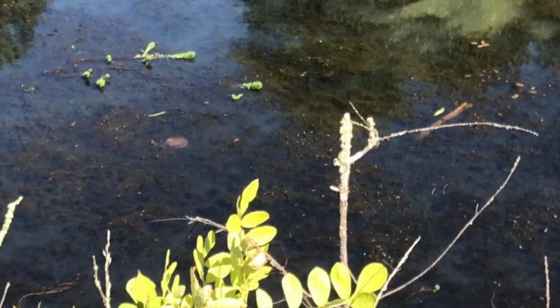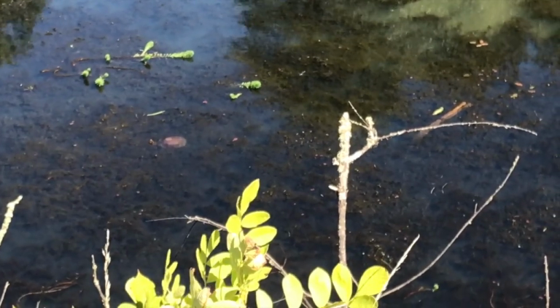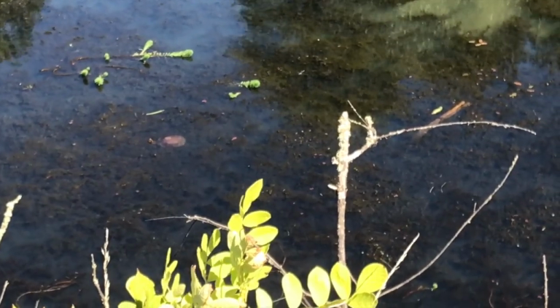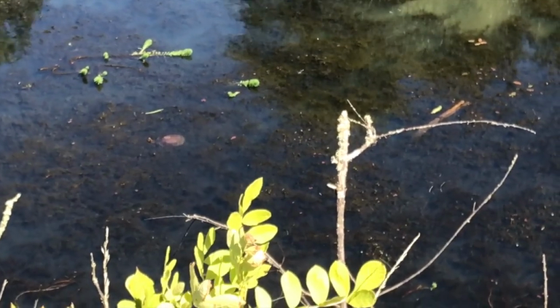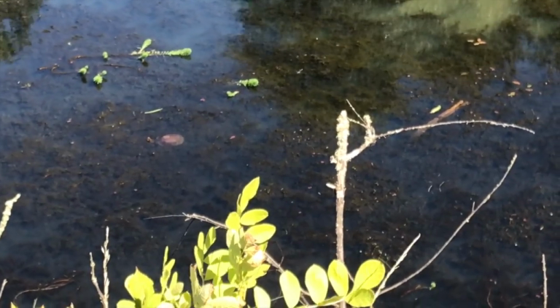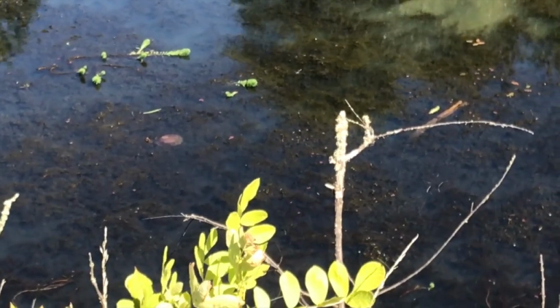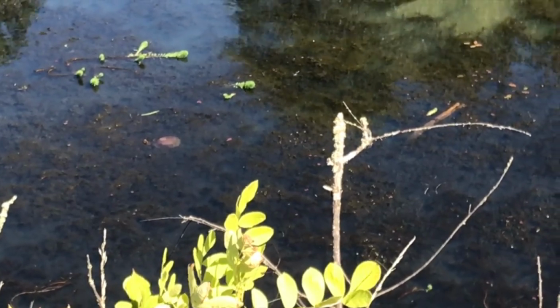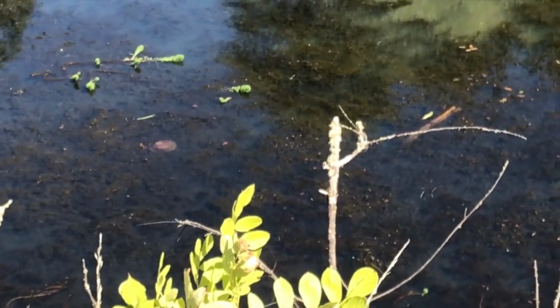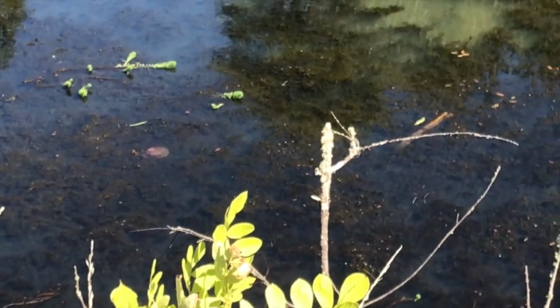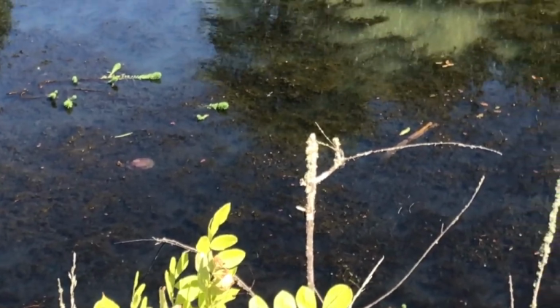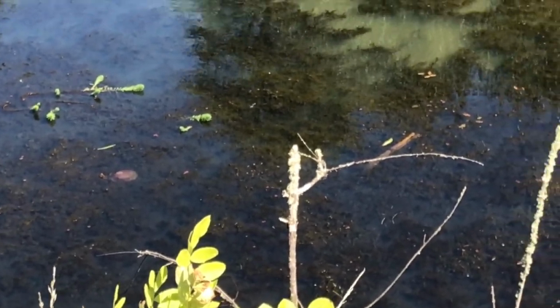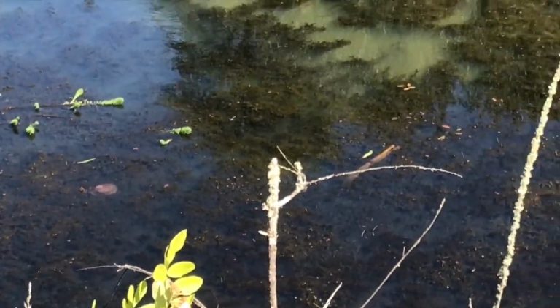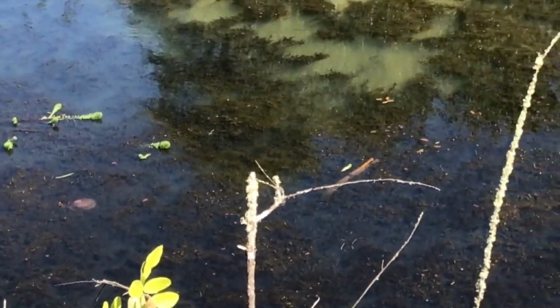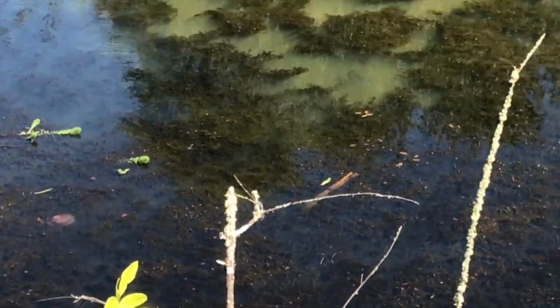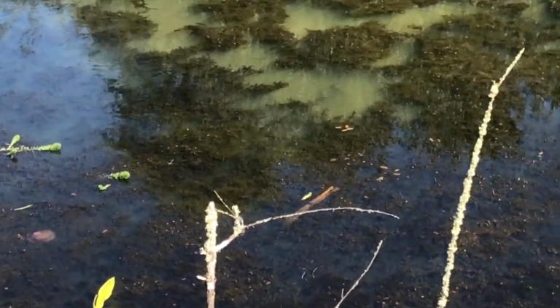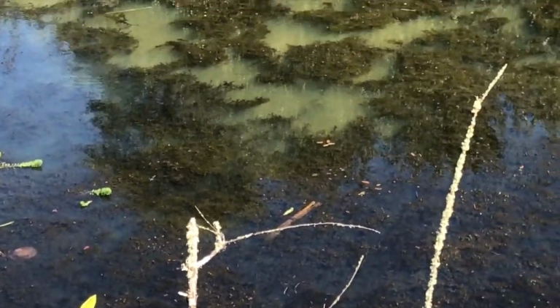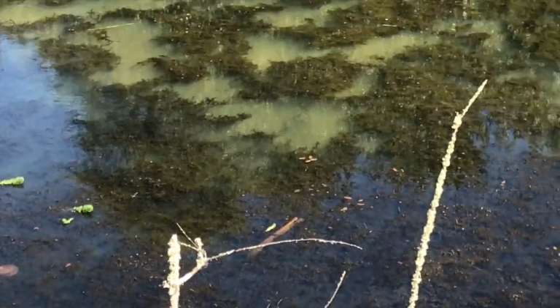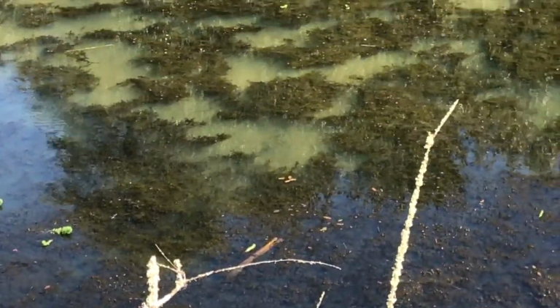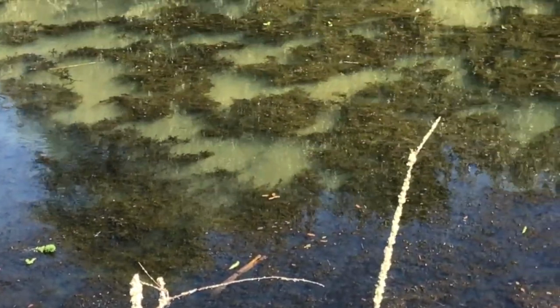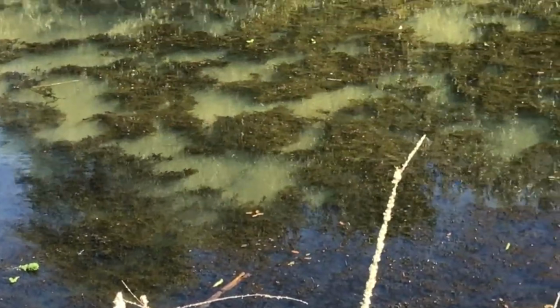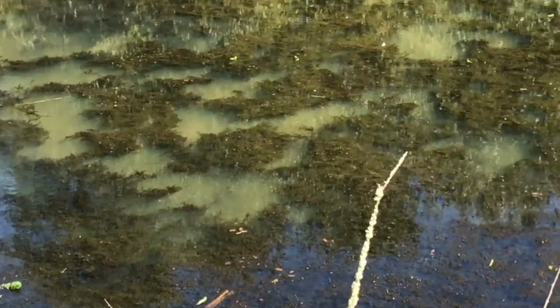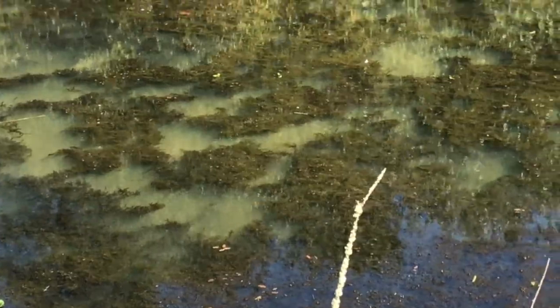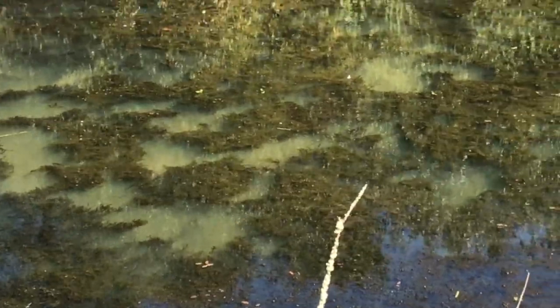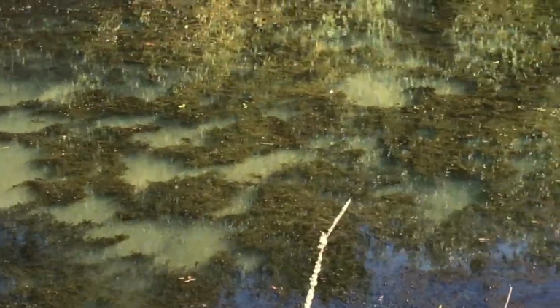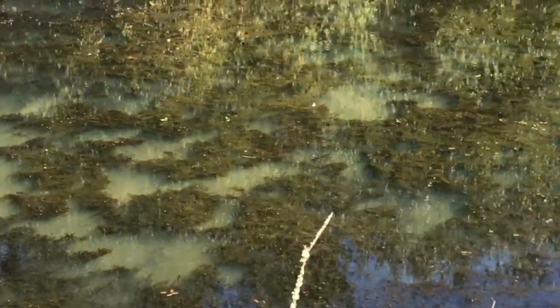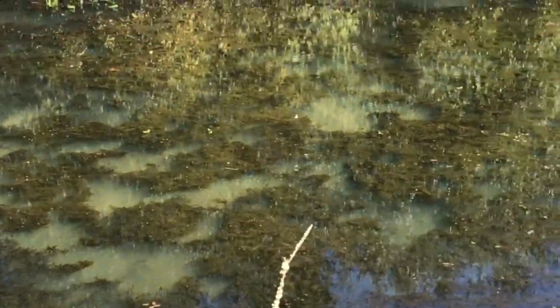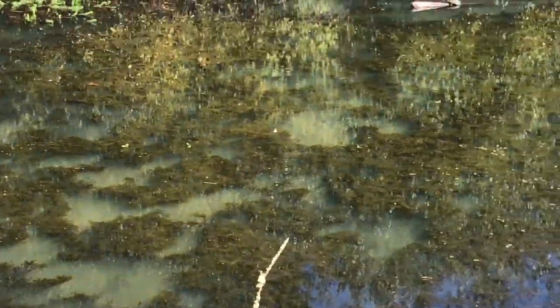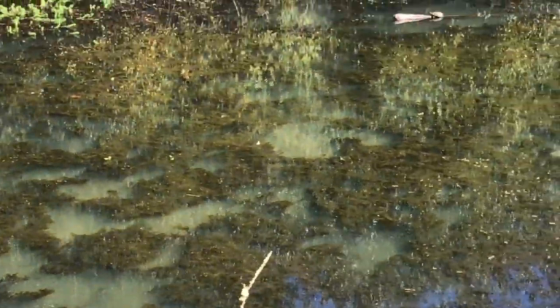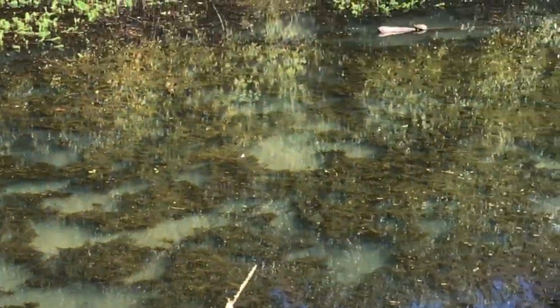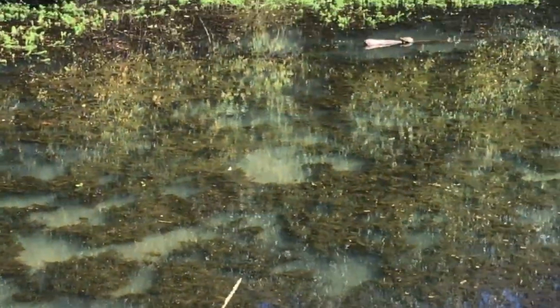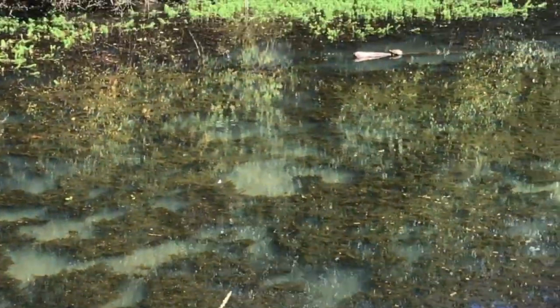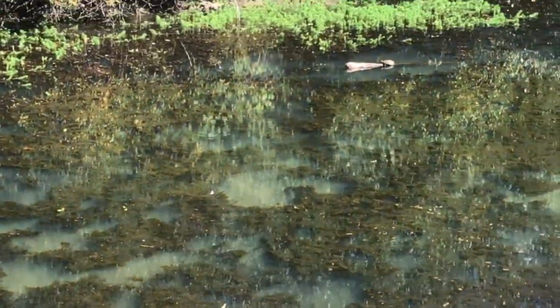Whoa! Two pond turtles! Those are super cool to see because they're an endangered species.